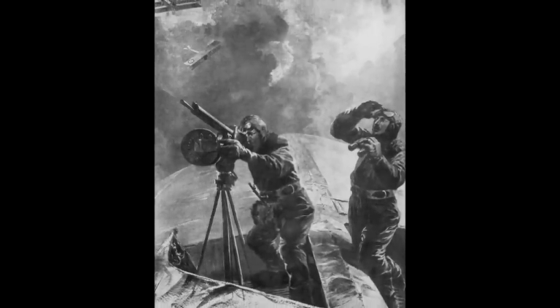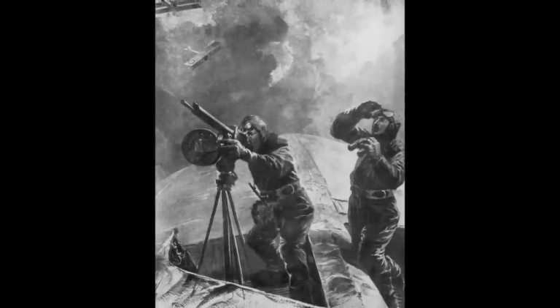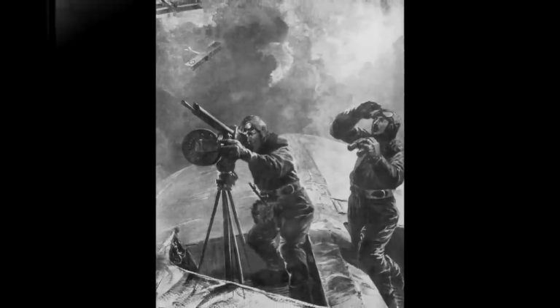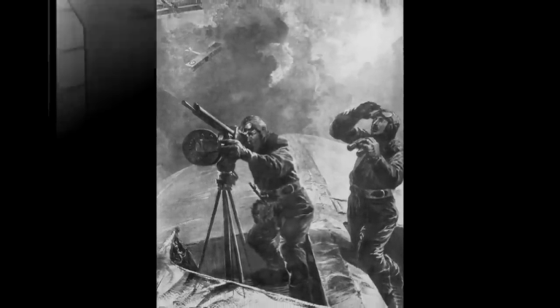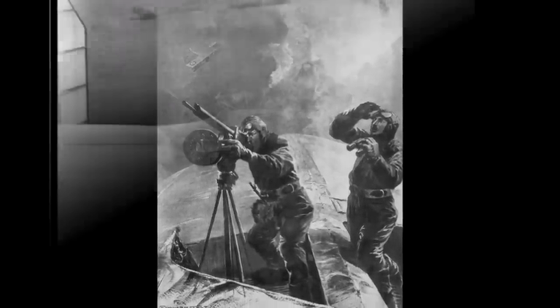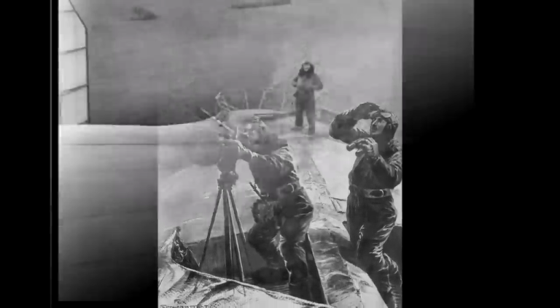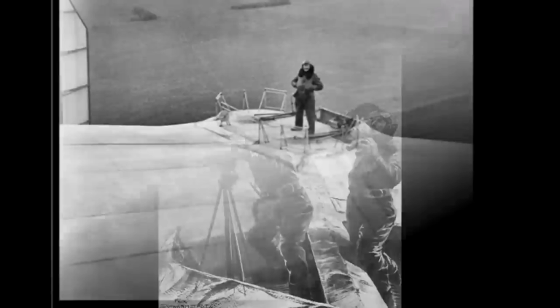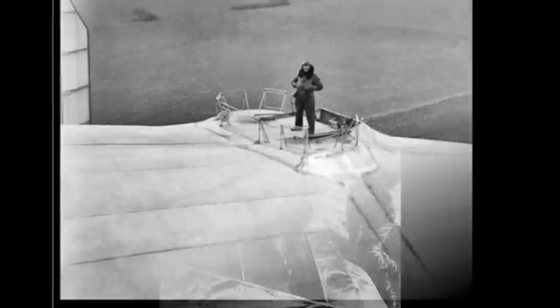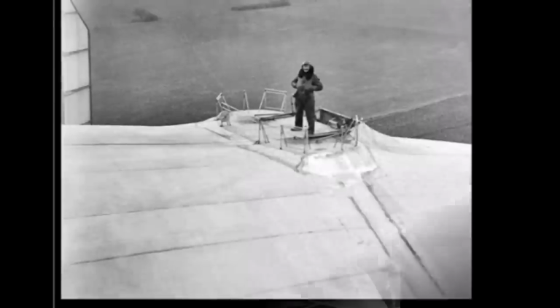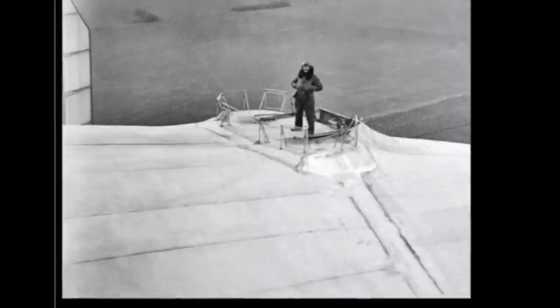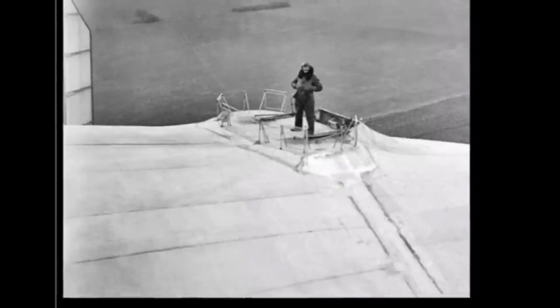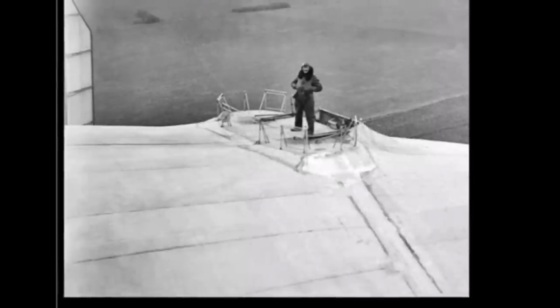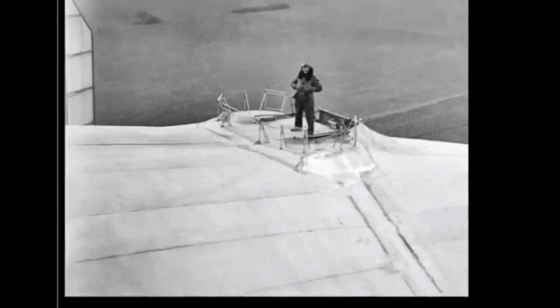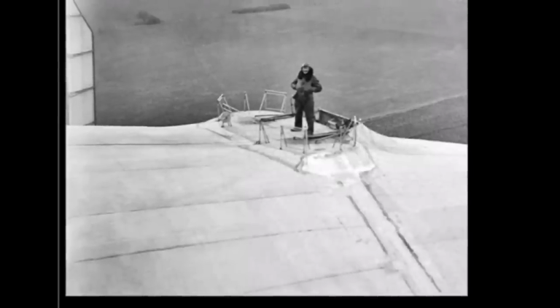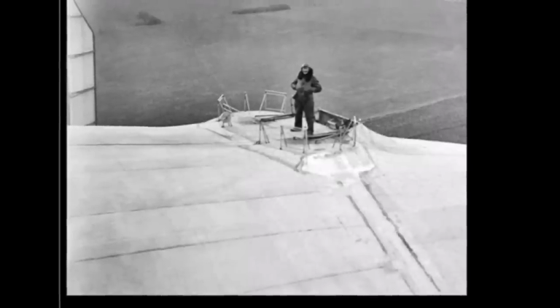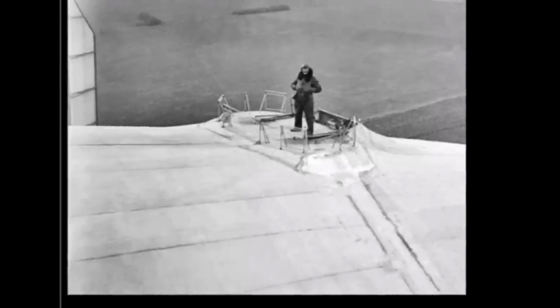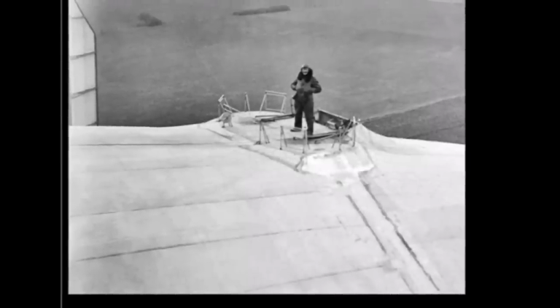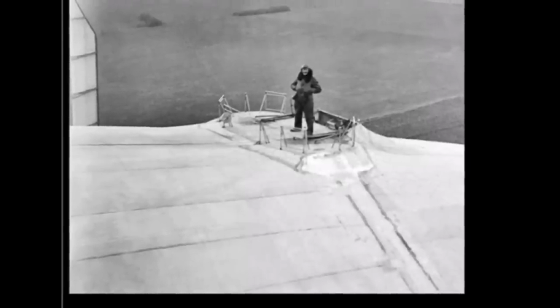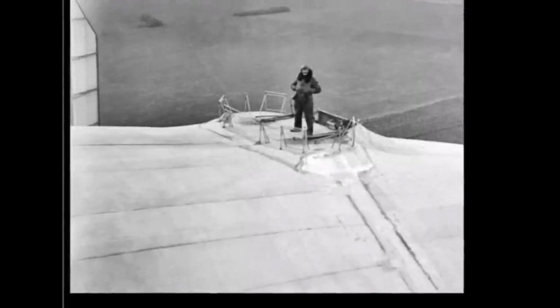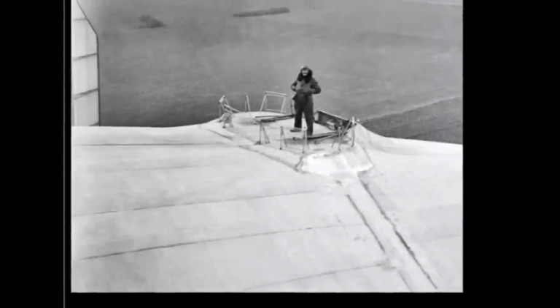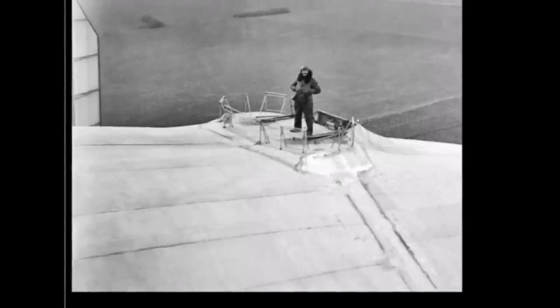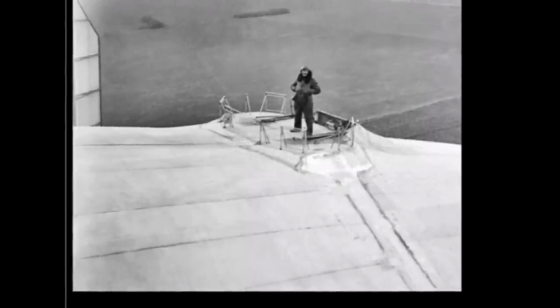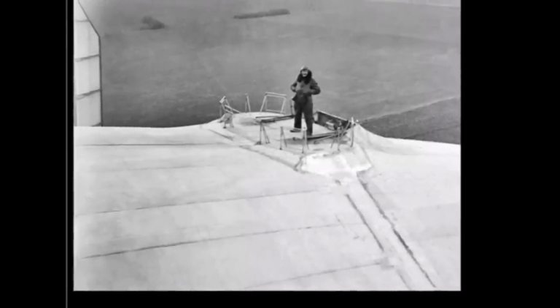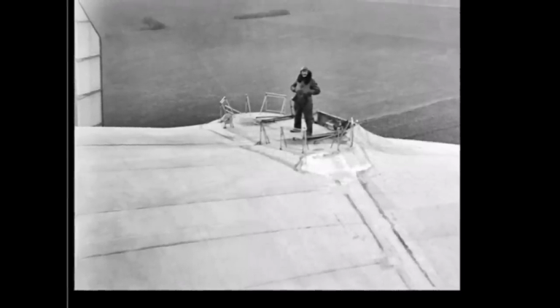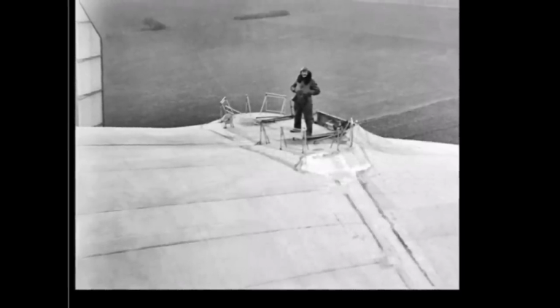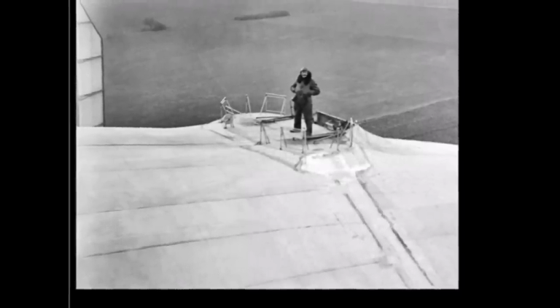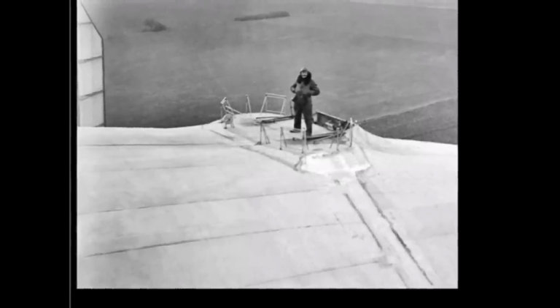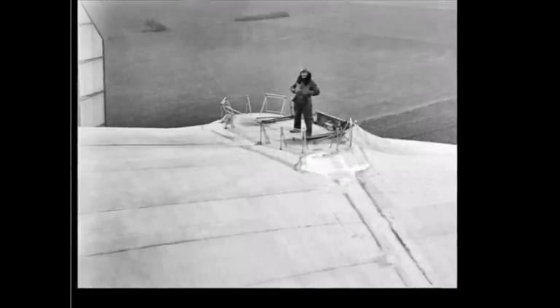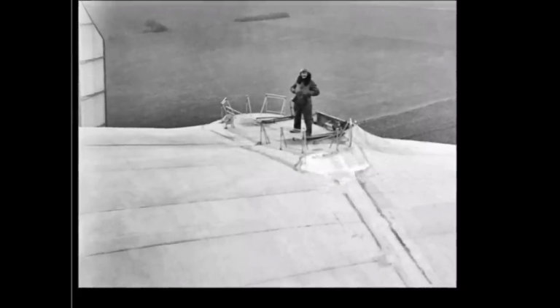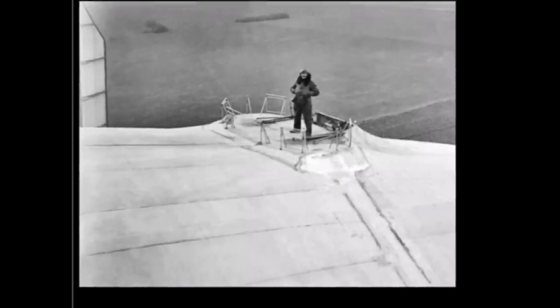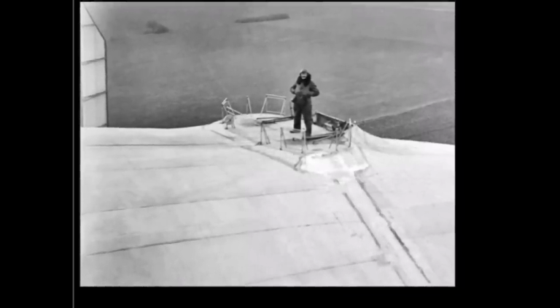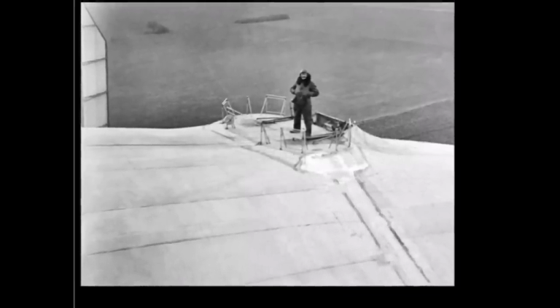Just imagine what it must have been like to sit on top of the Zeppelin with your machine gun waiting for planes.